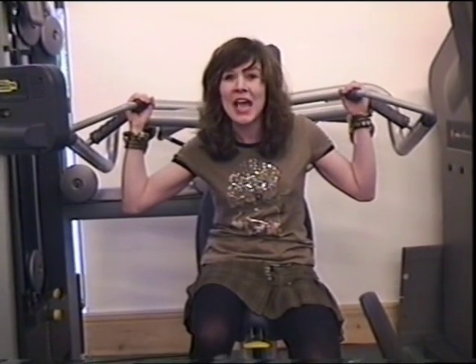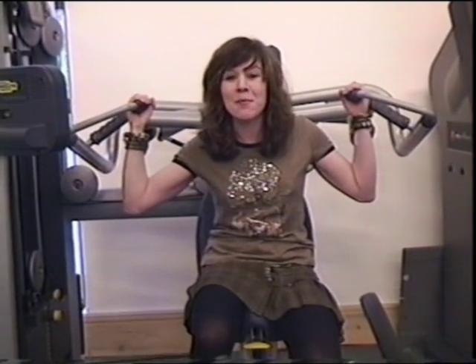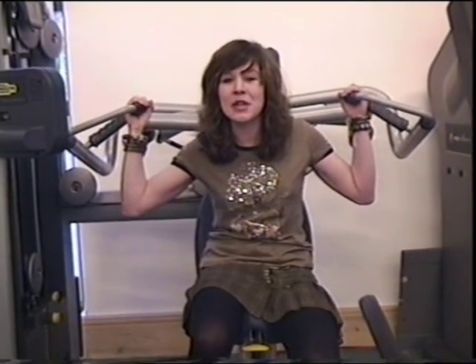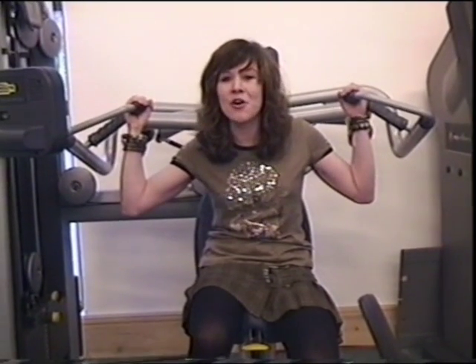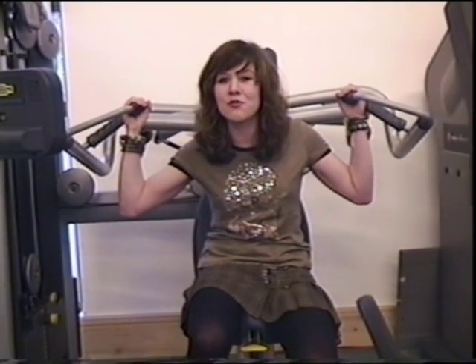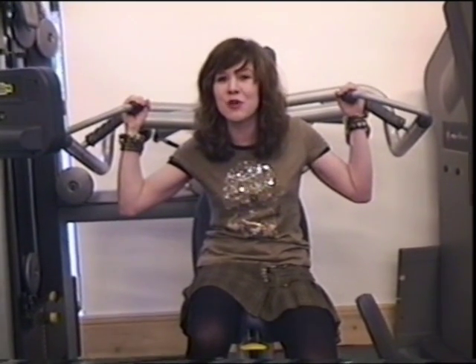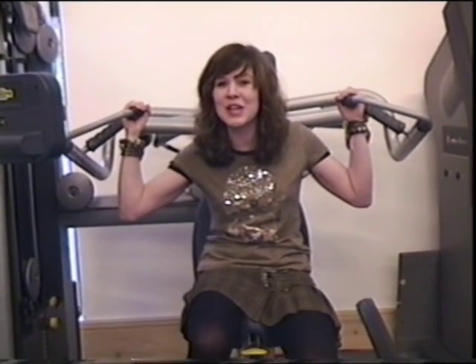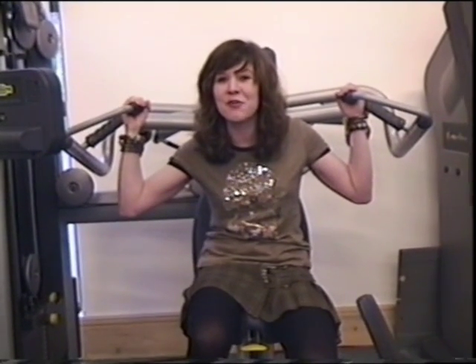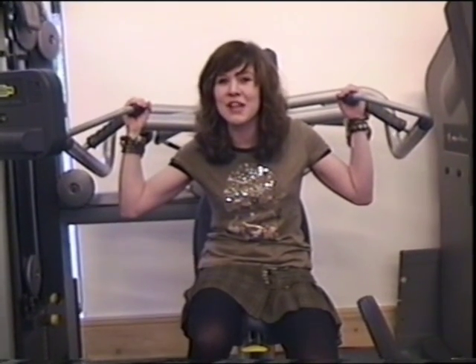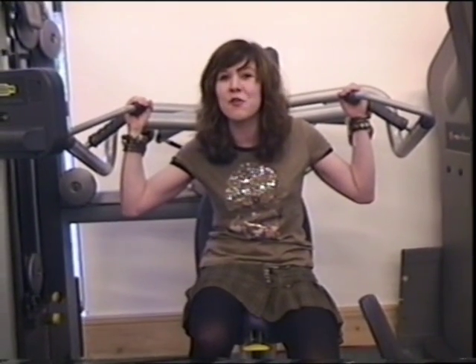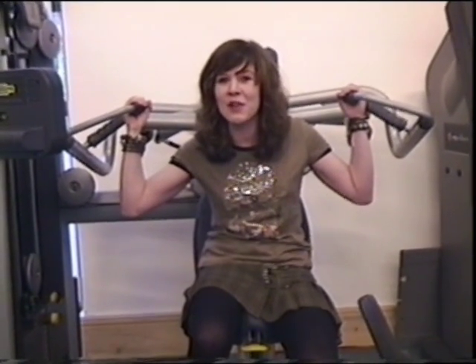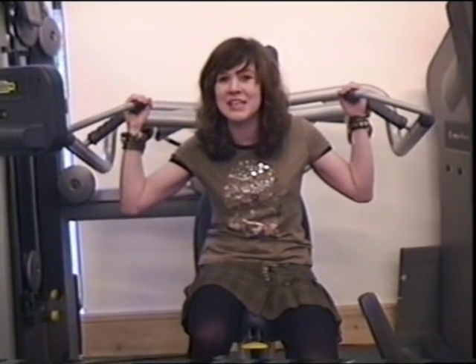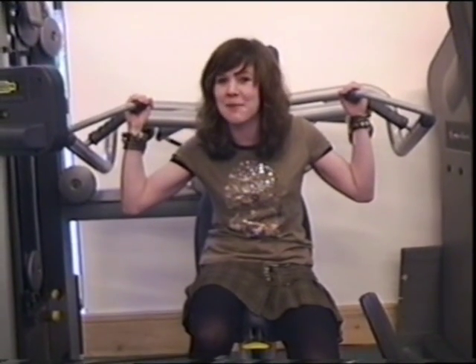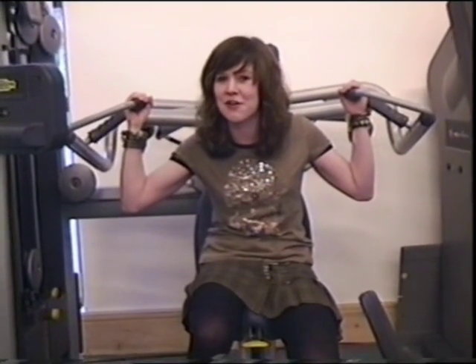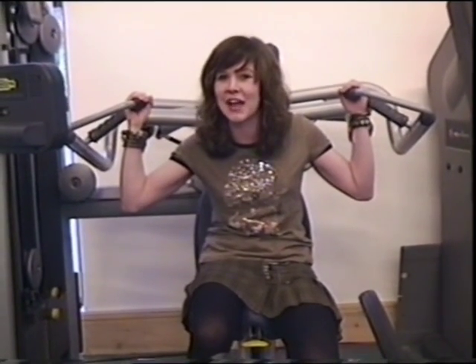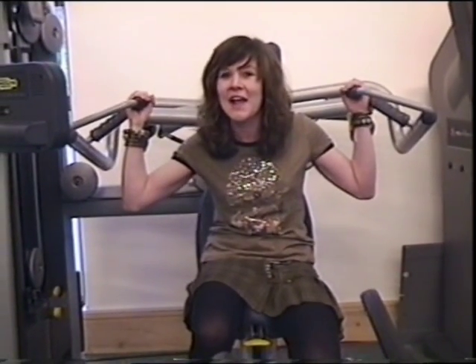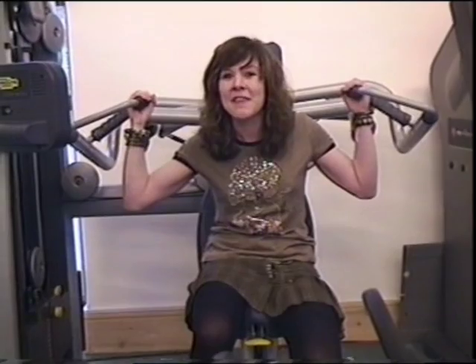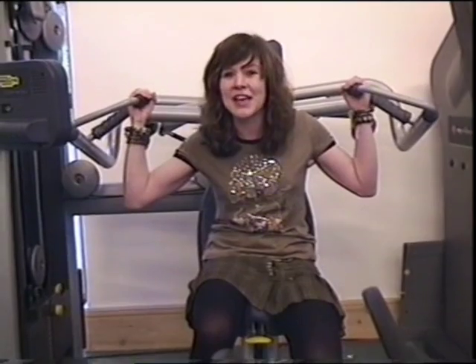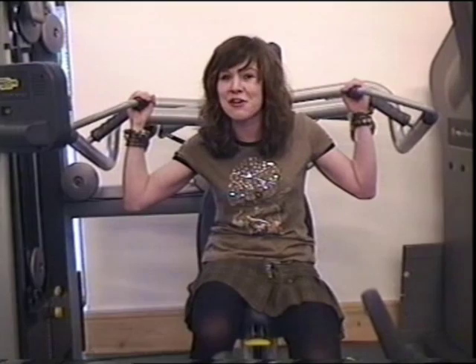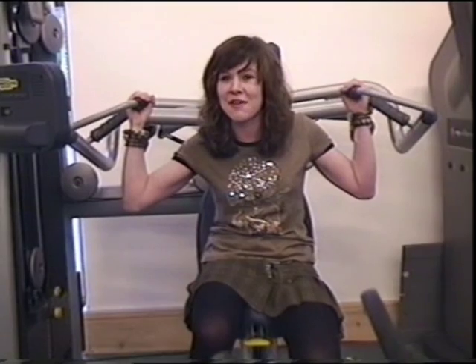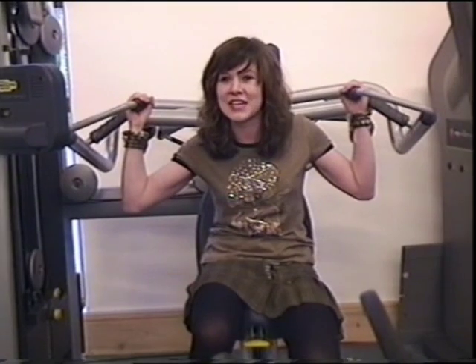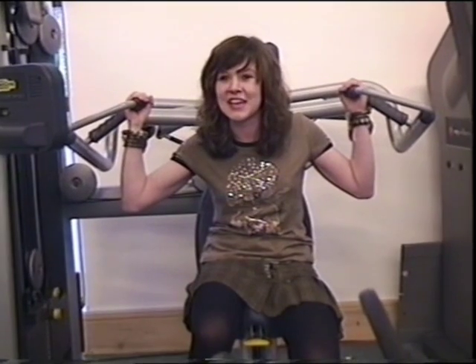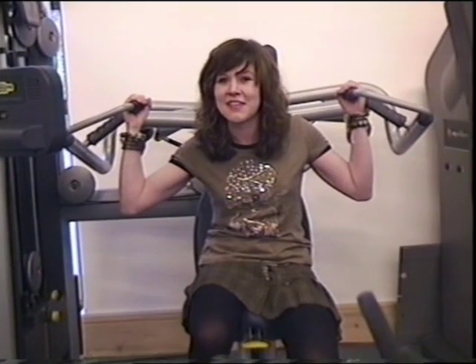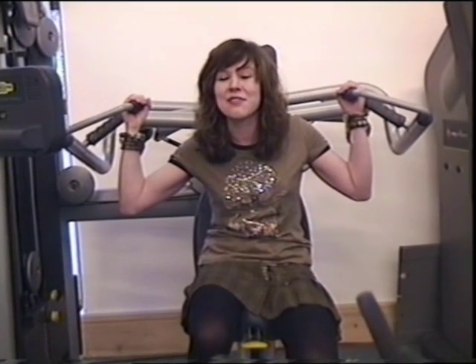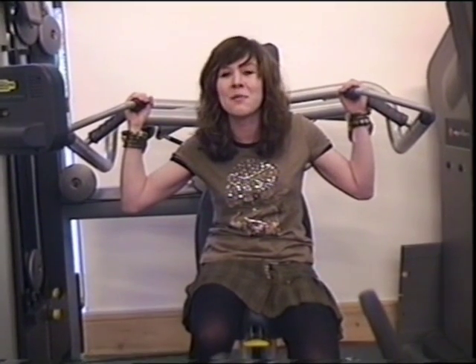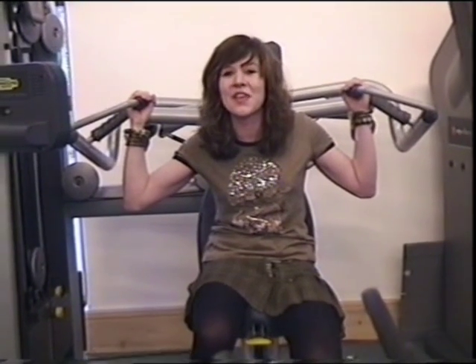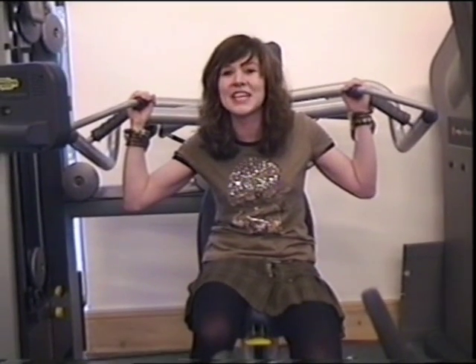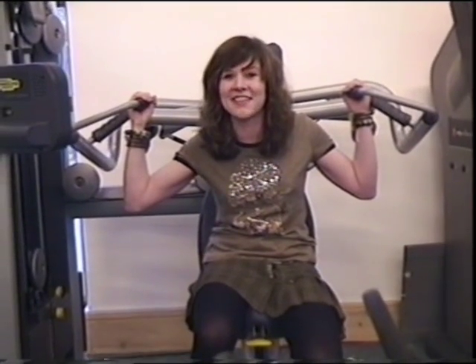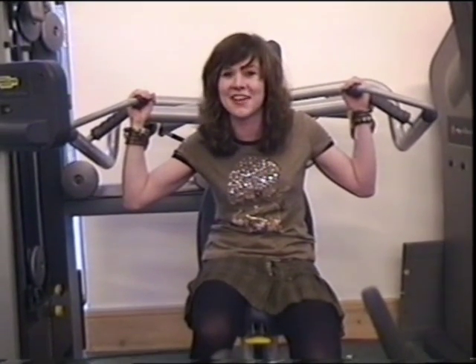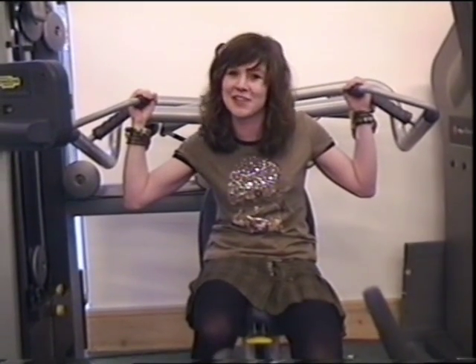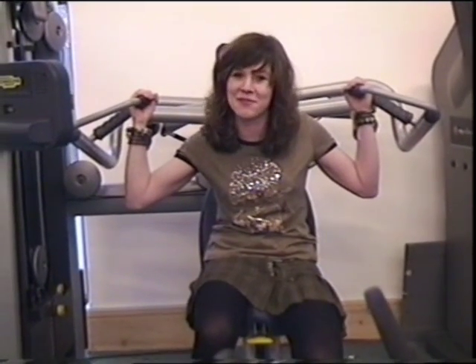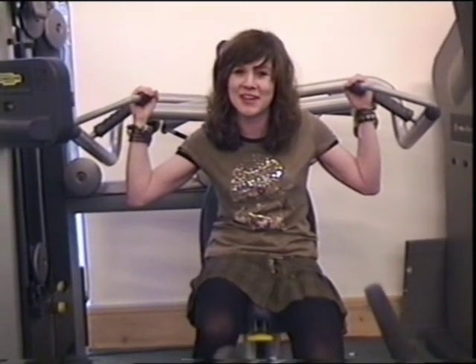I'm also 100 trillion trillion trillion times stronger than Gary Gravity. That's the one with 38 zeros after it.